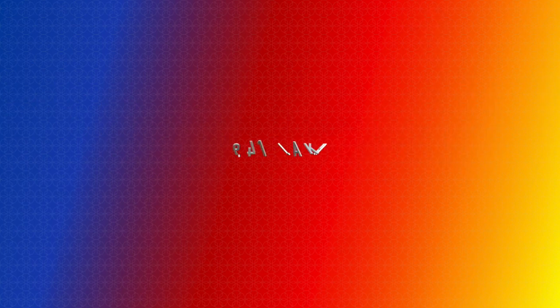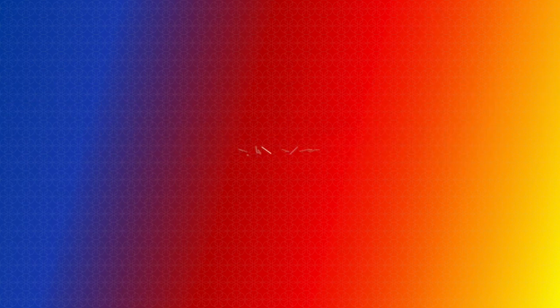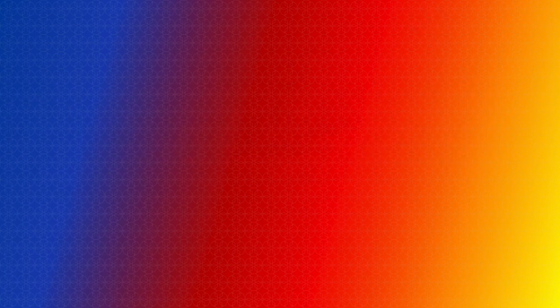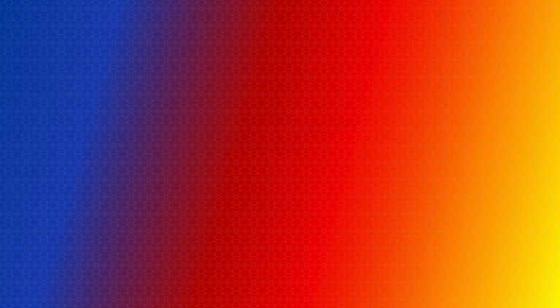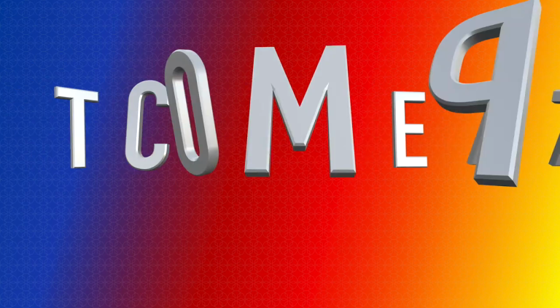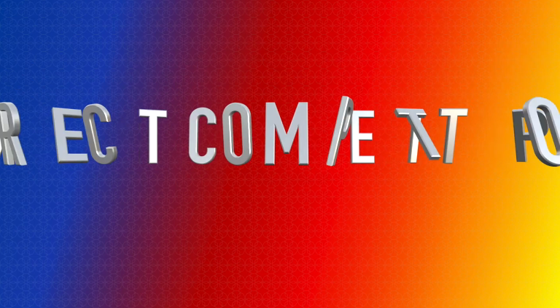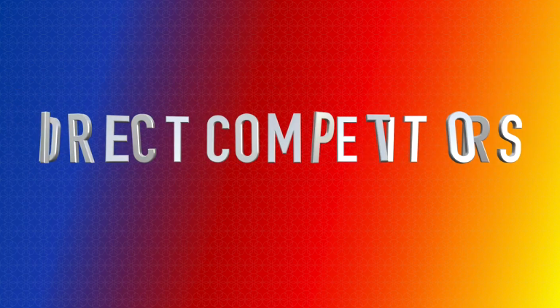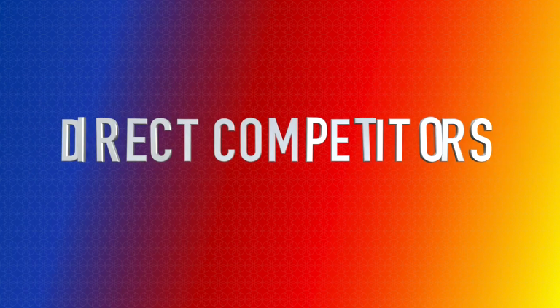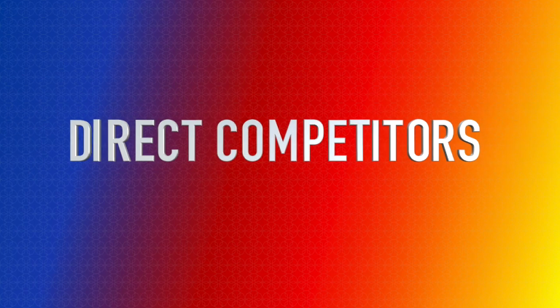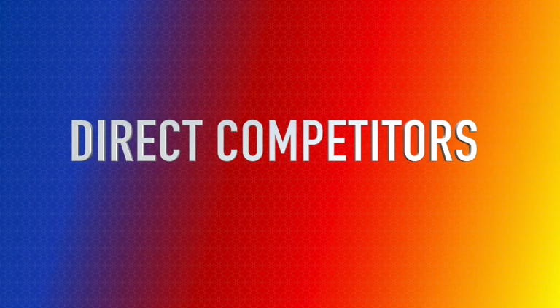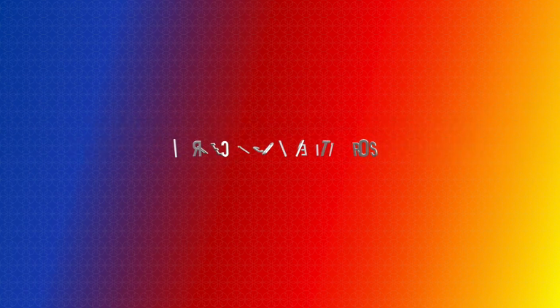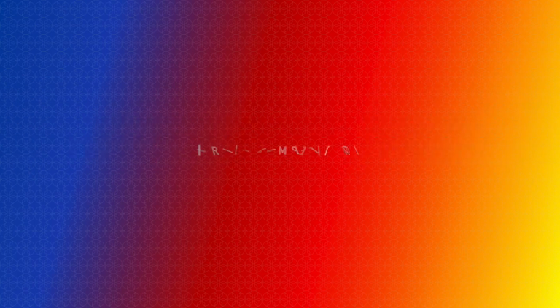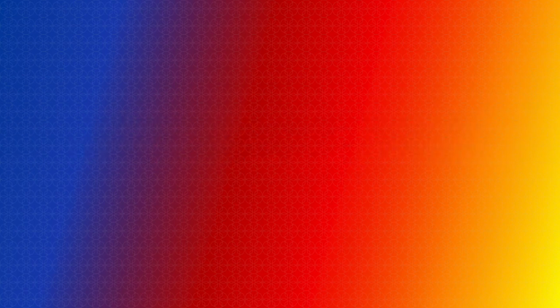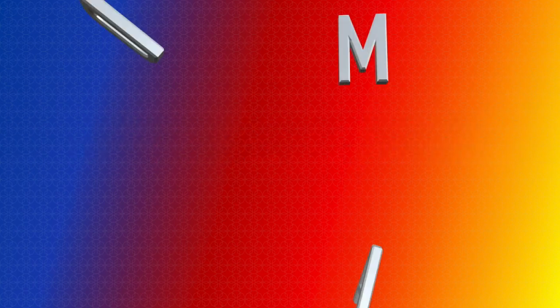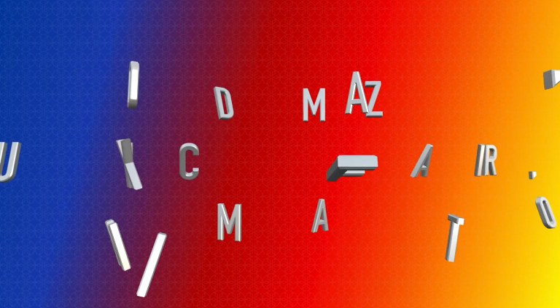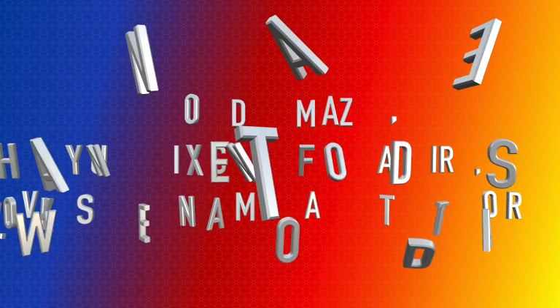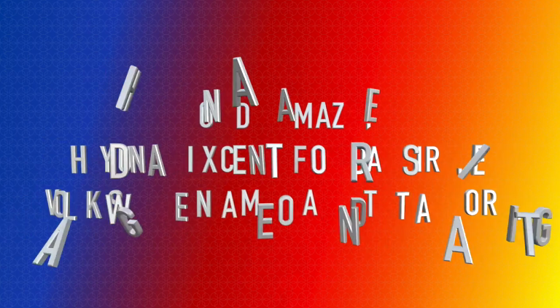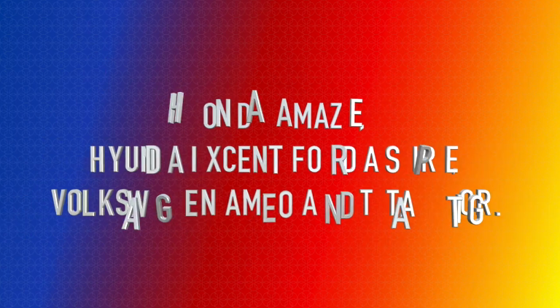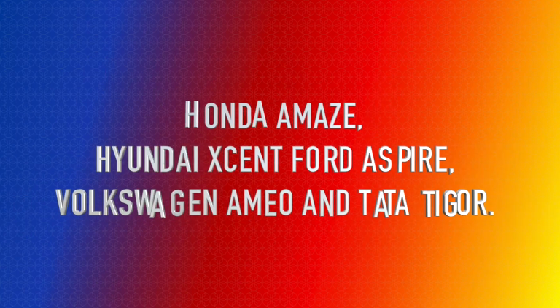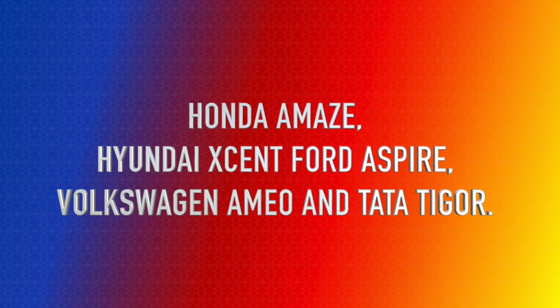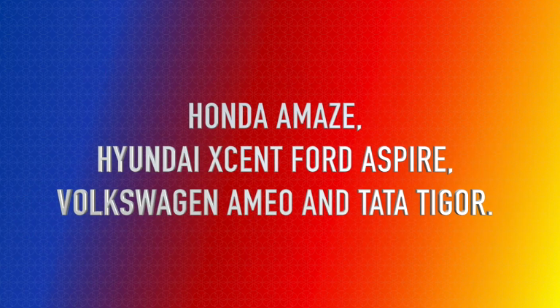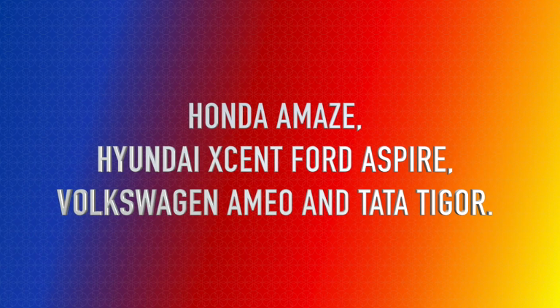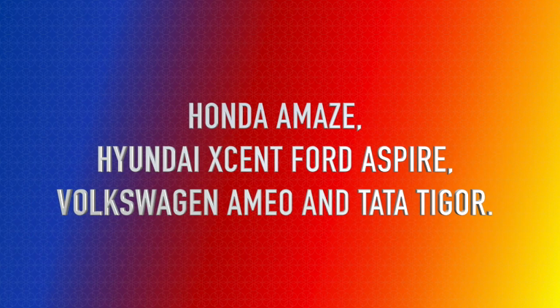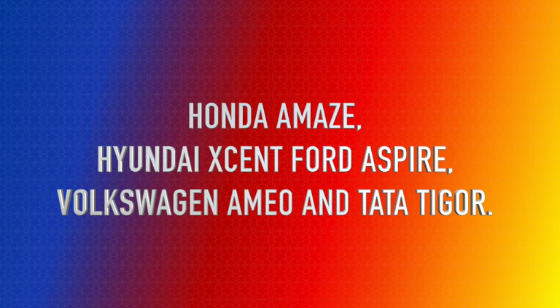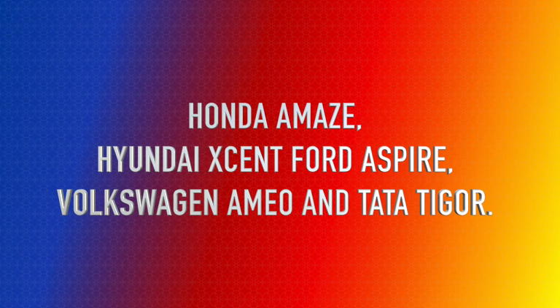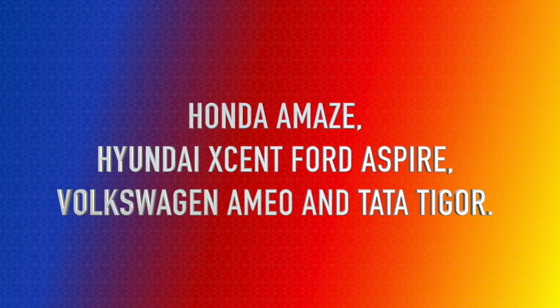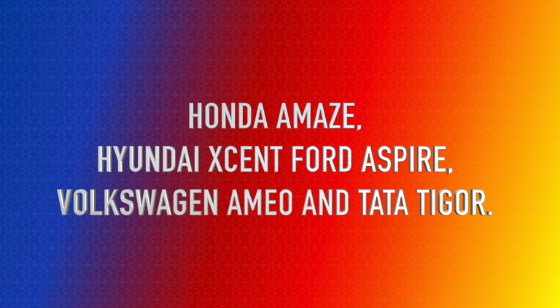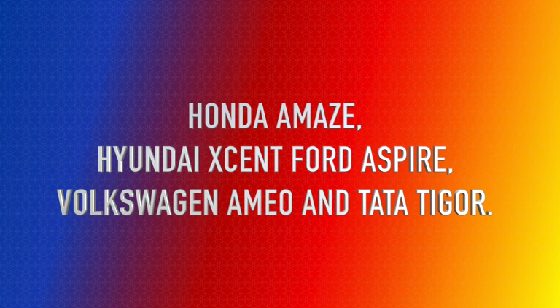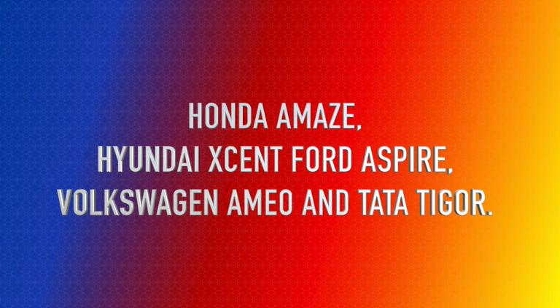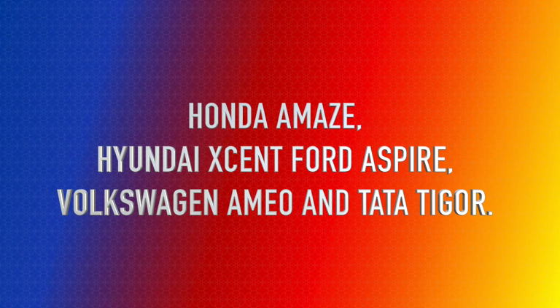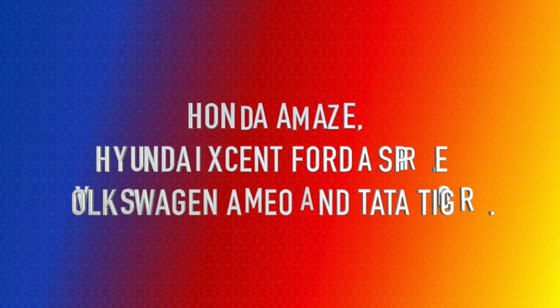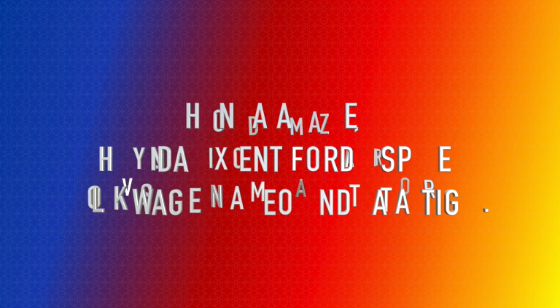Its direct competitors are Honda Amaze, Hyundai Accent, Ford Aspire, Volkswagen Ameo and Tata Tigor.